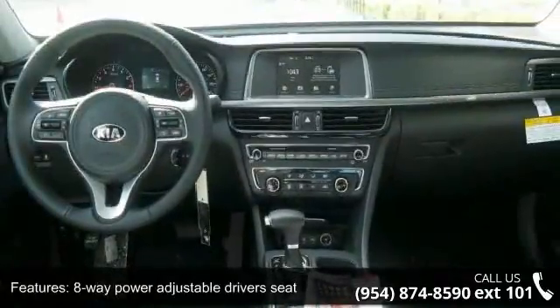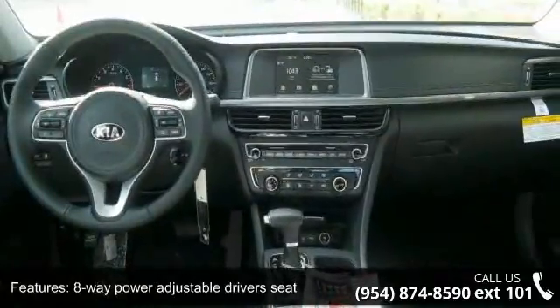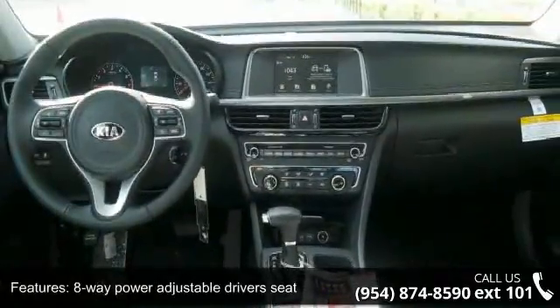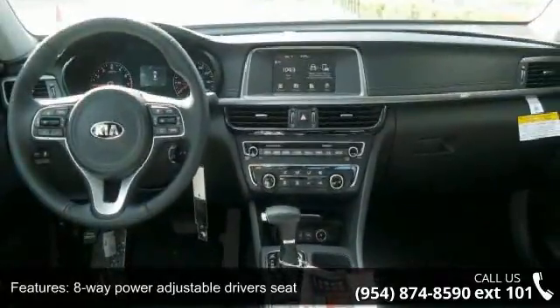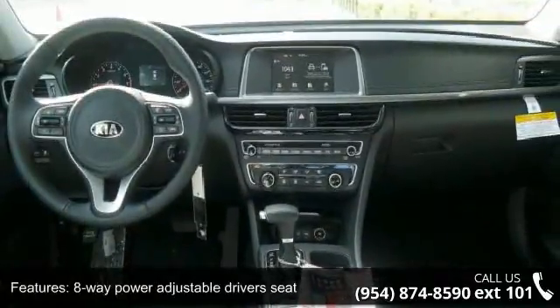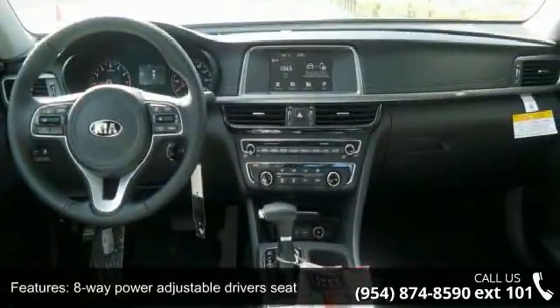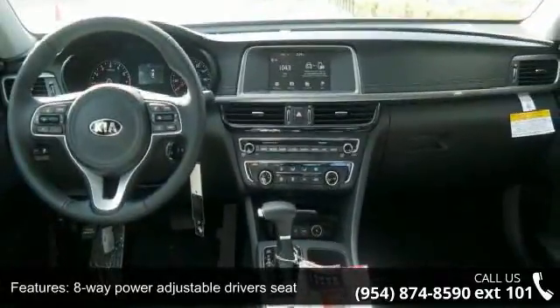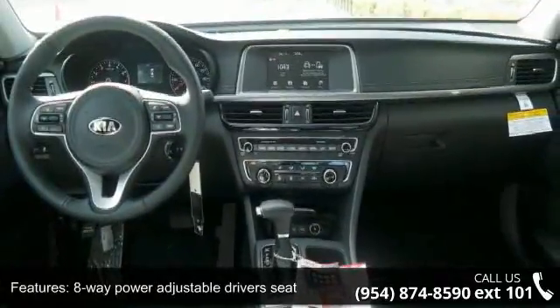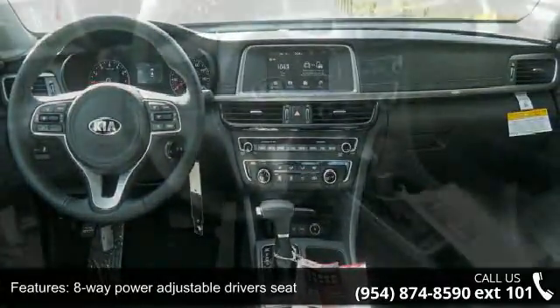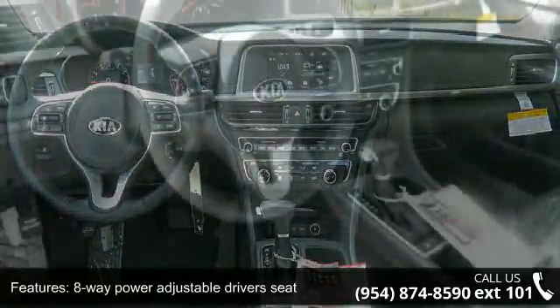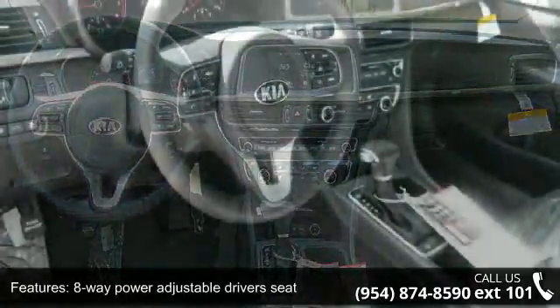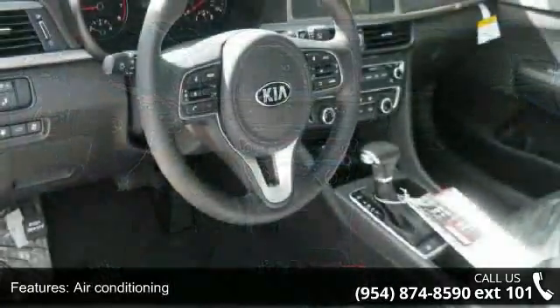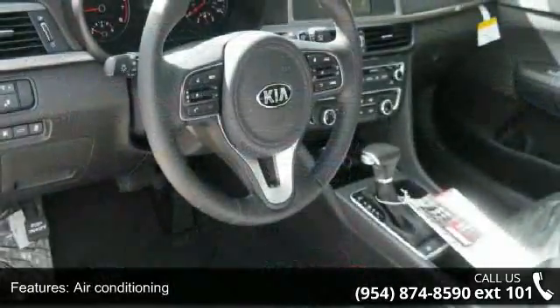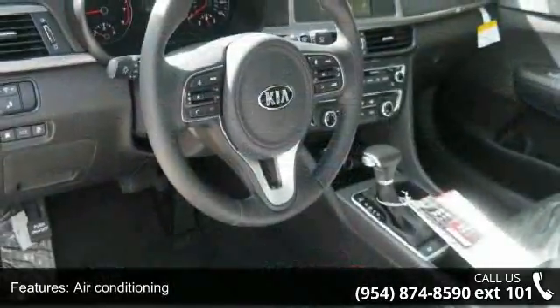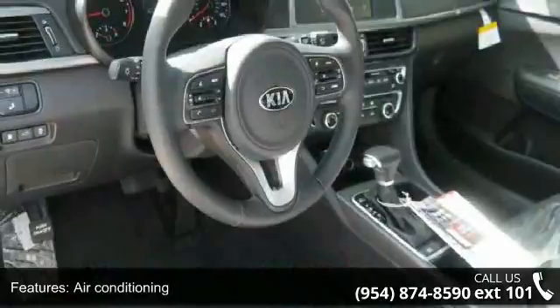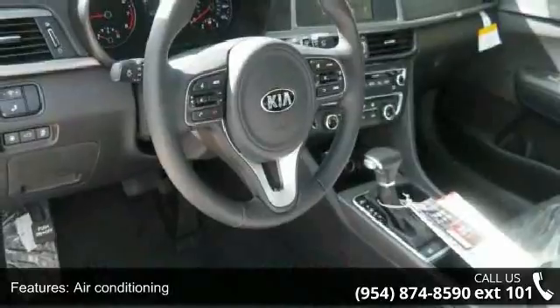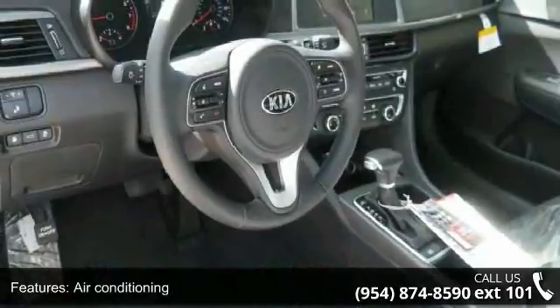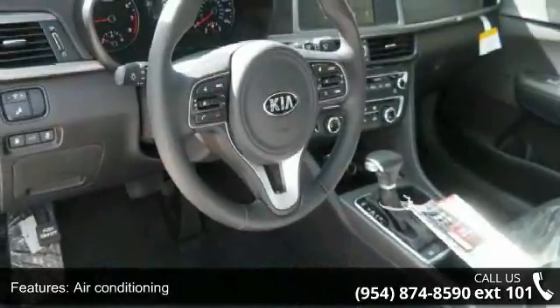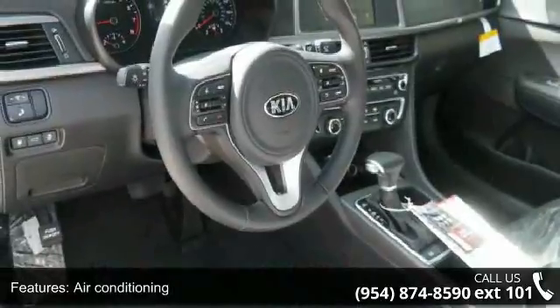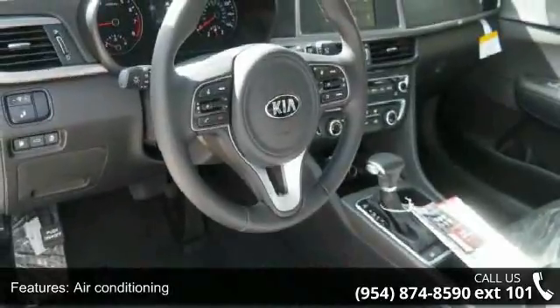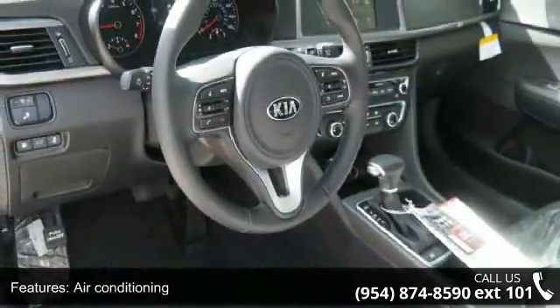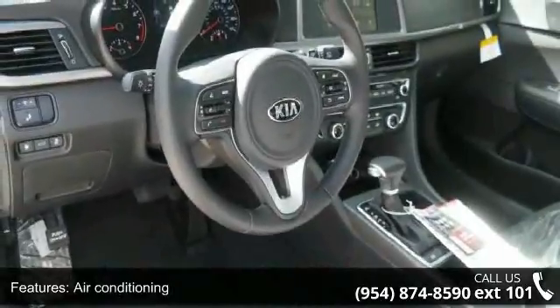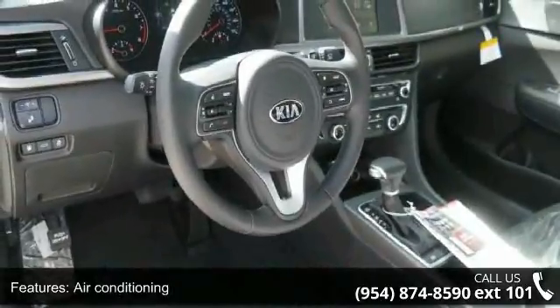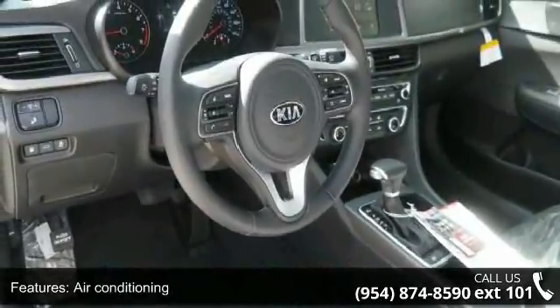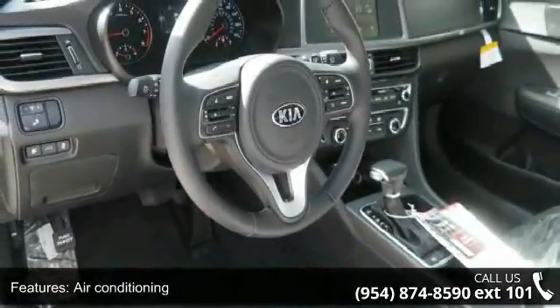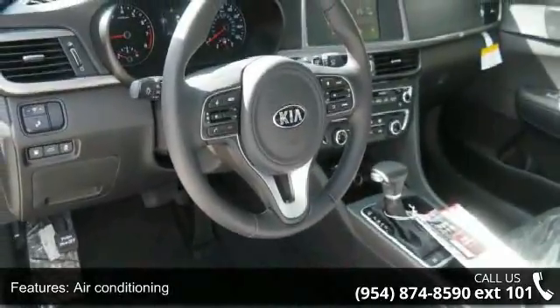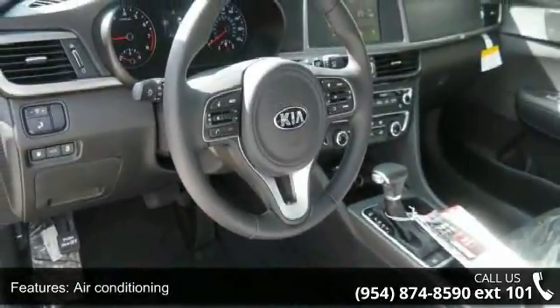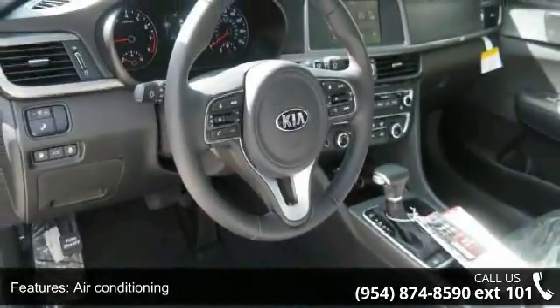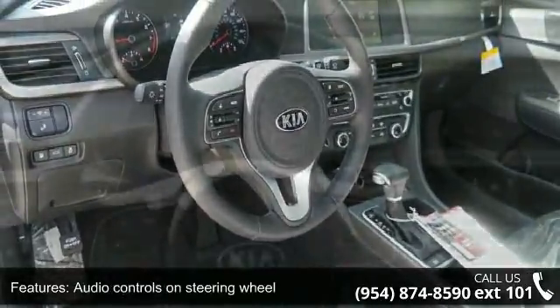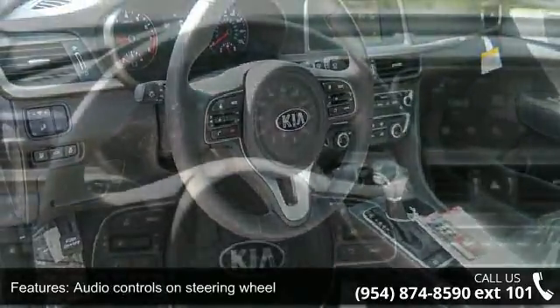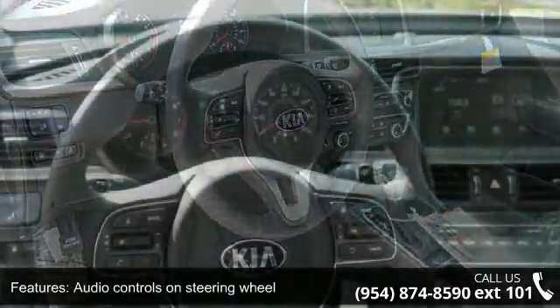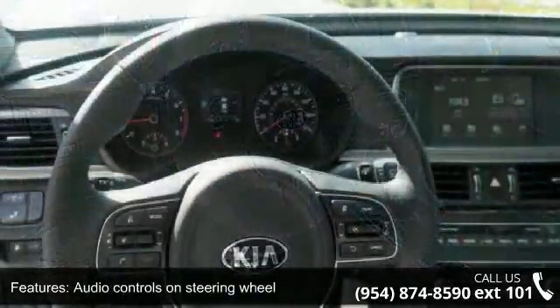Bluetooth, clock, in-radio display, and cruise control. This vehicle shows low mileage and has a smooth ride.